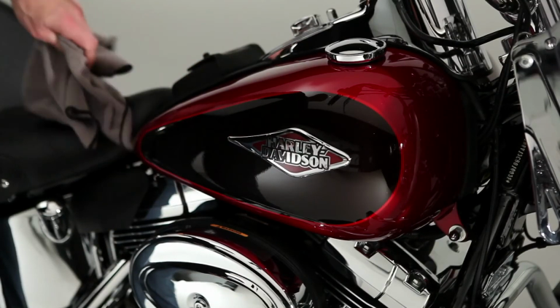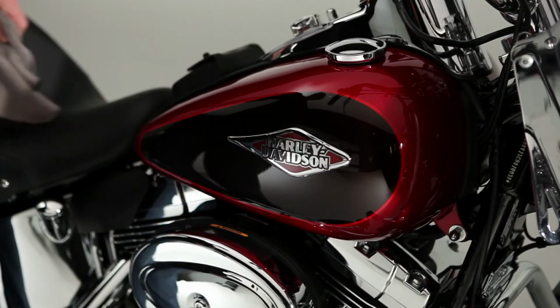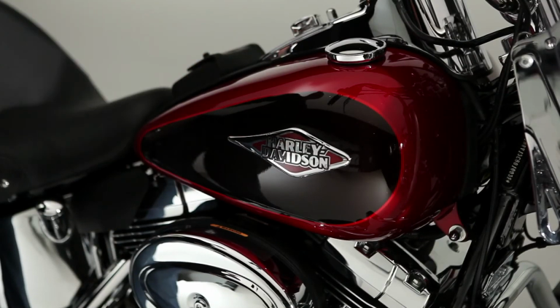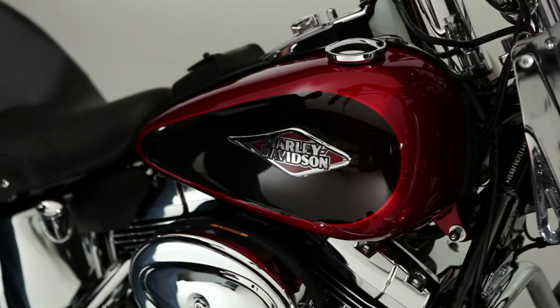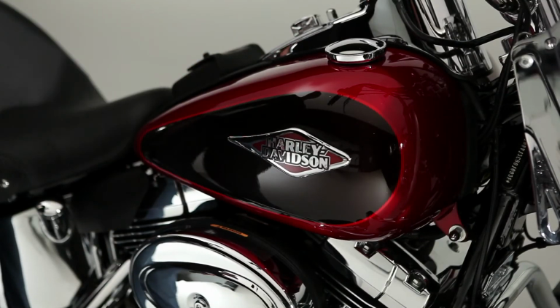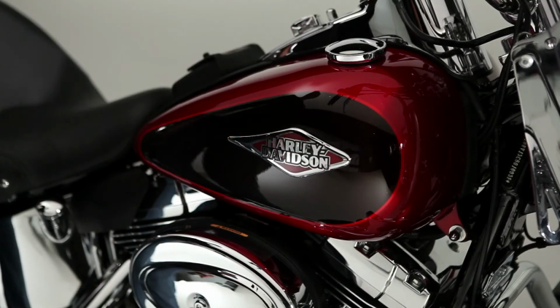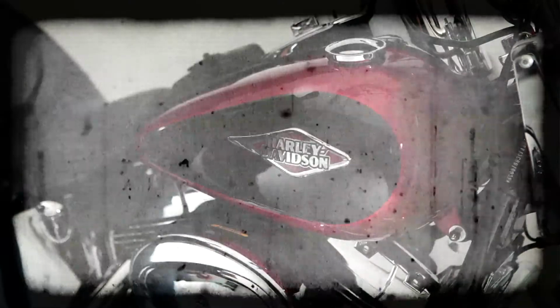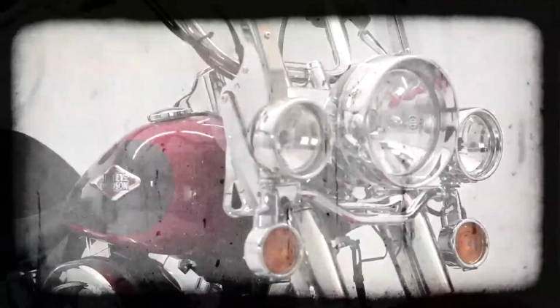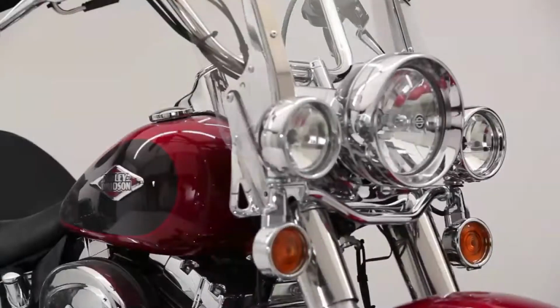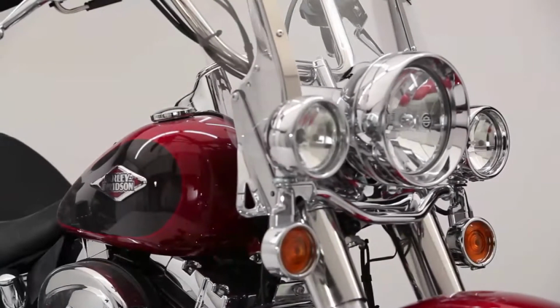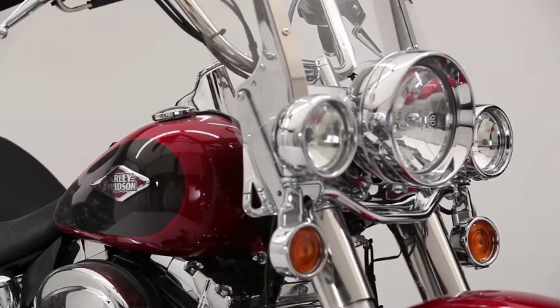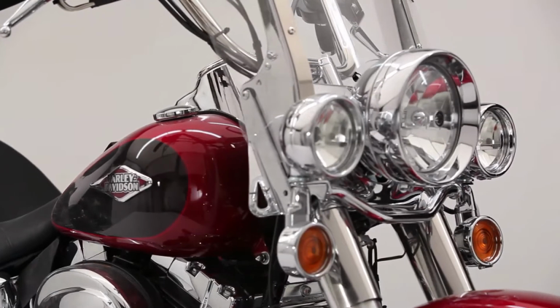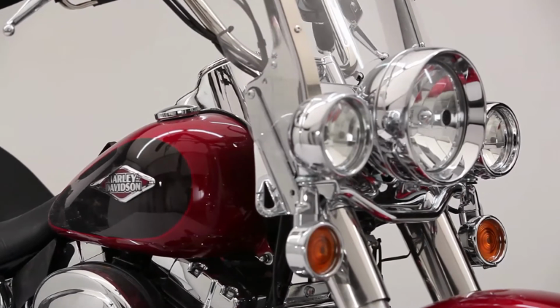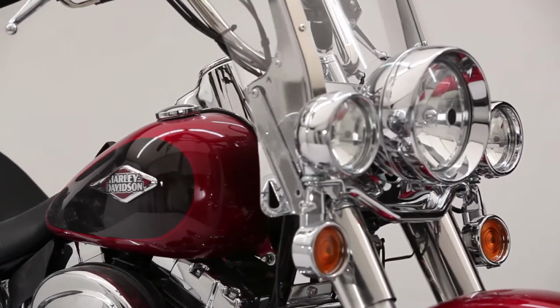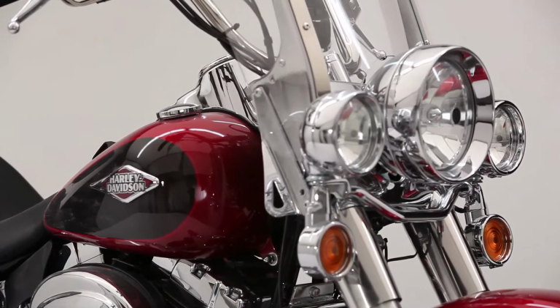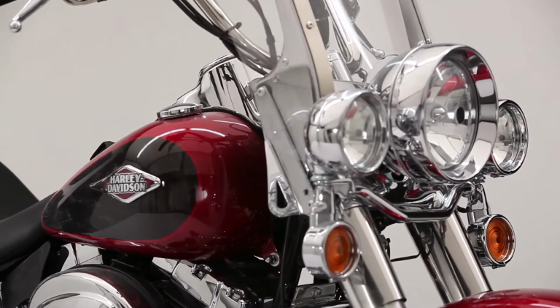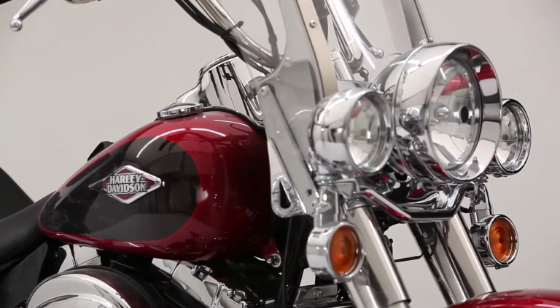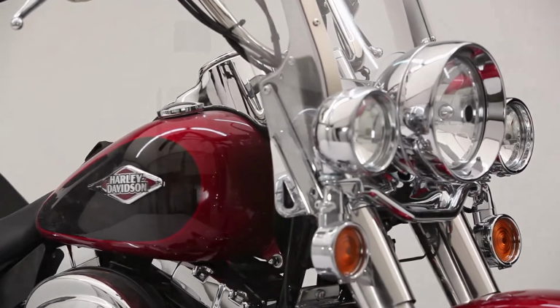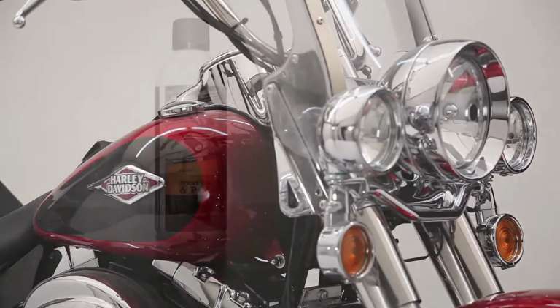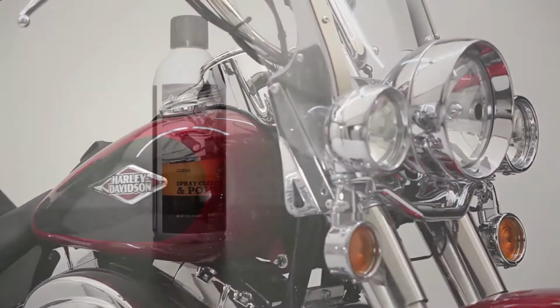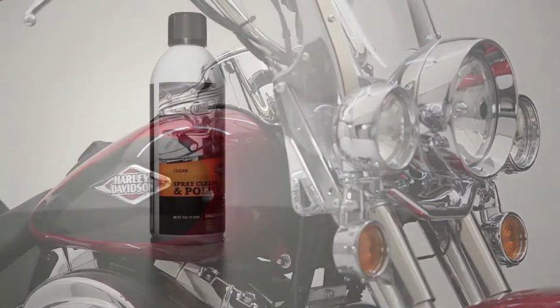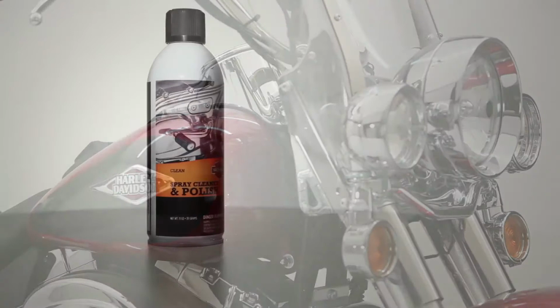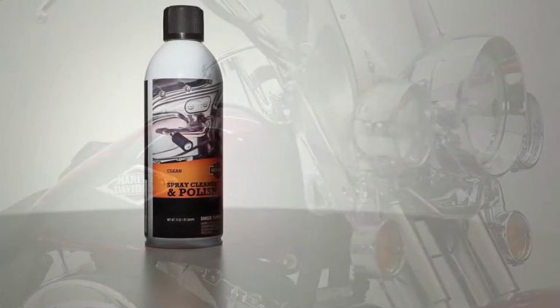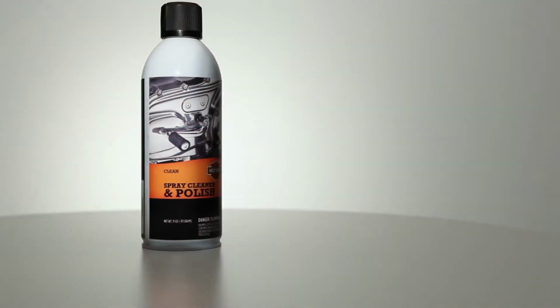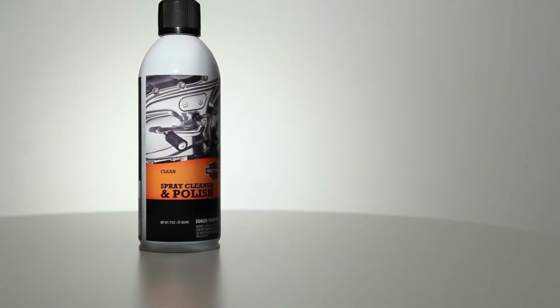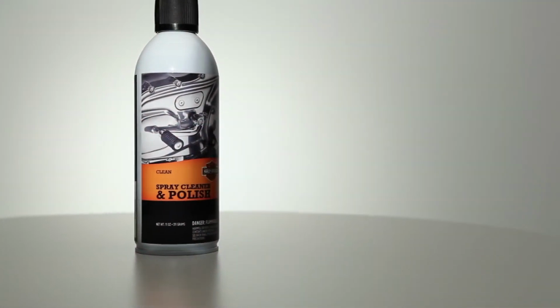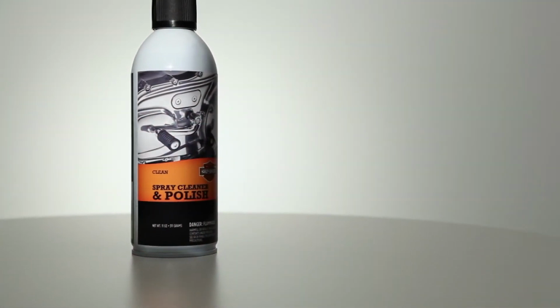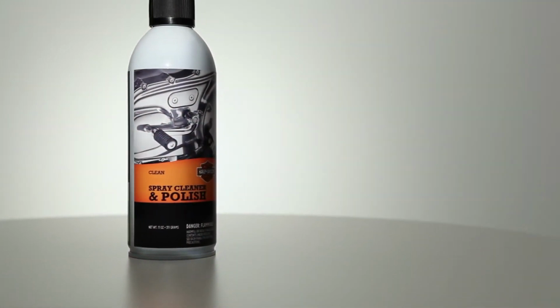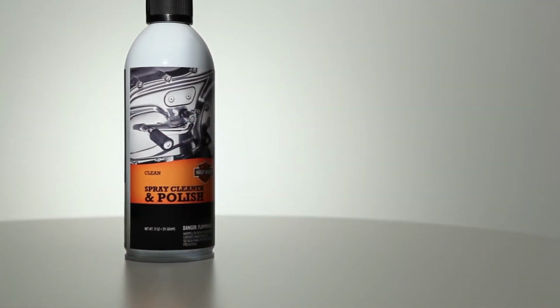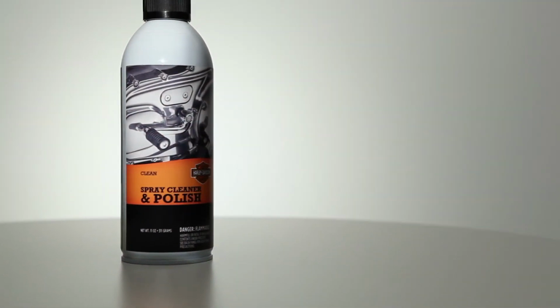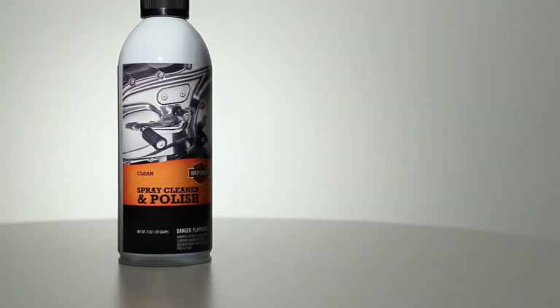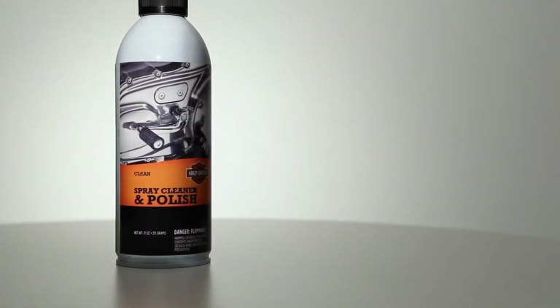Buy two cans of Harley Spray Cleaner and Polish today — one for the garage and one to carry with you.